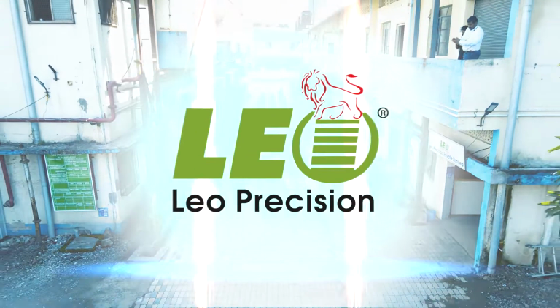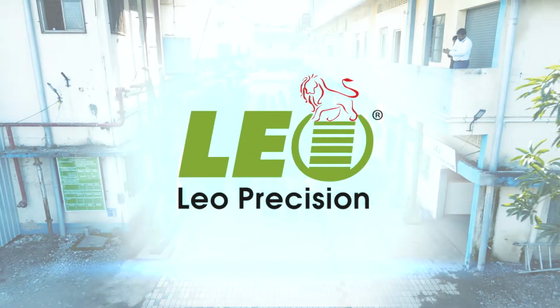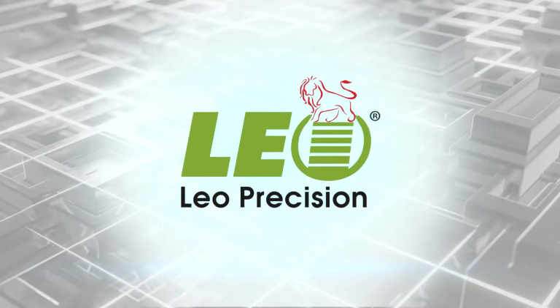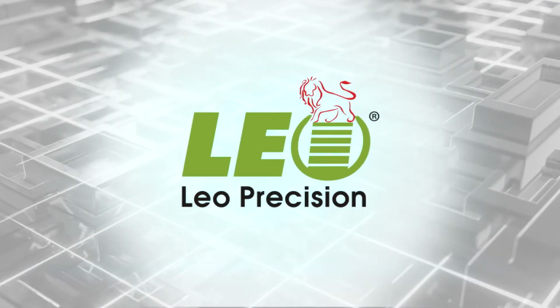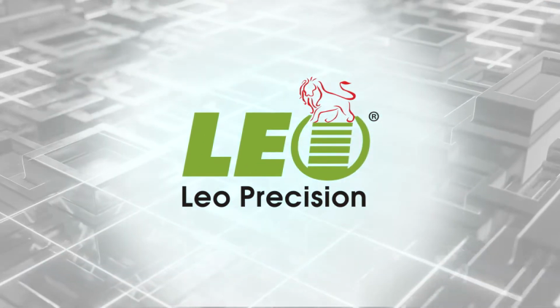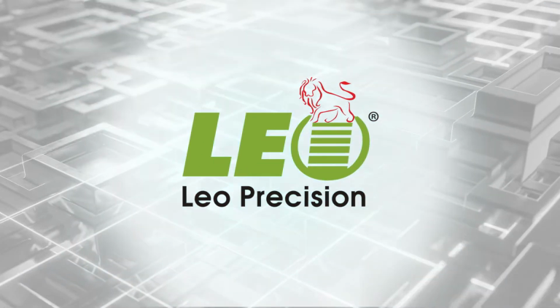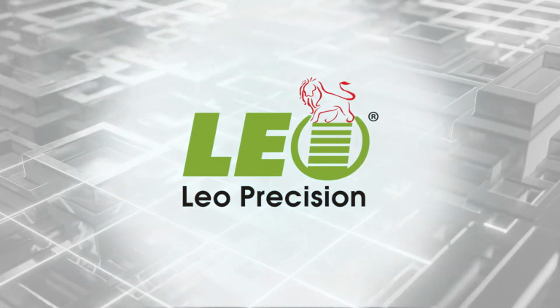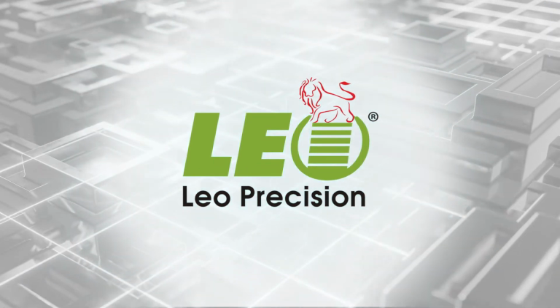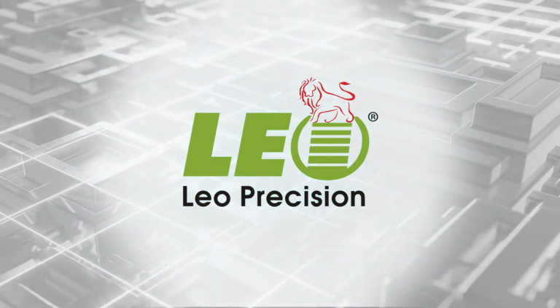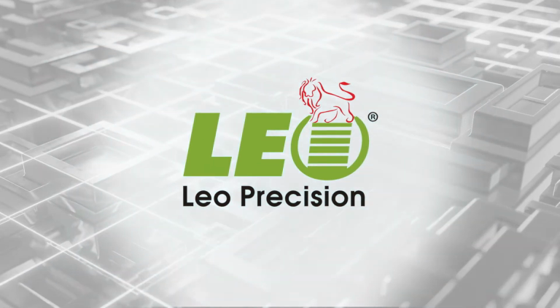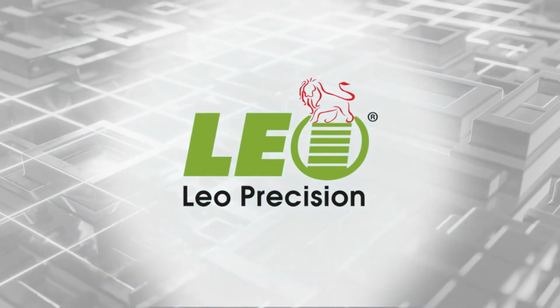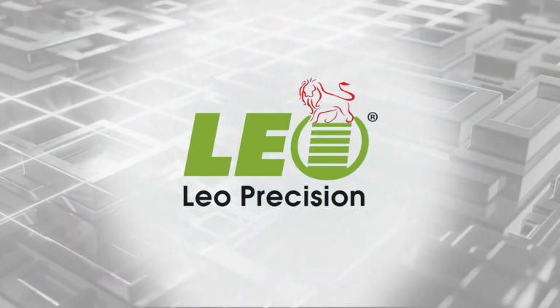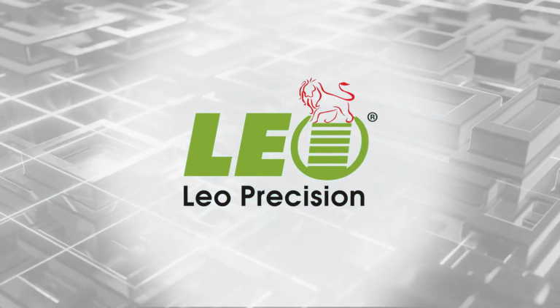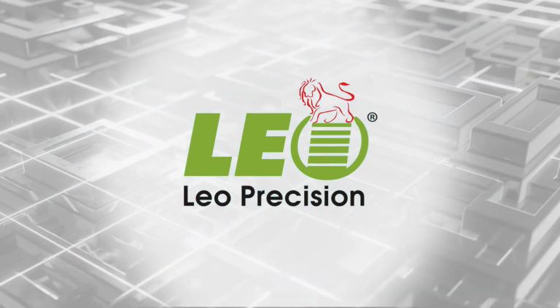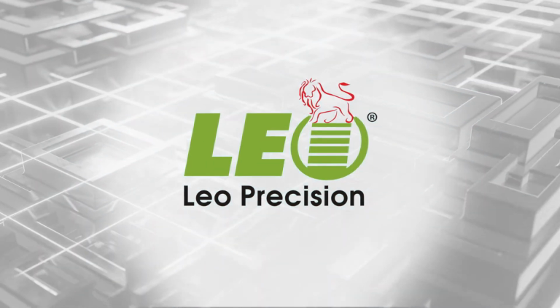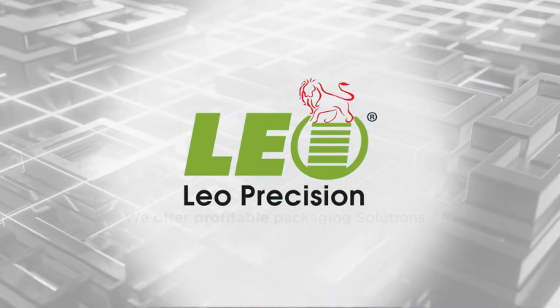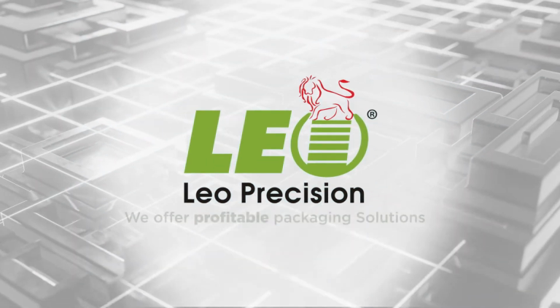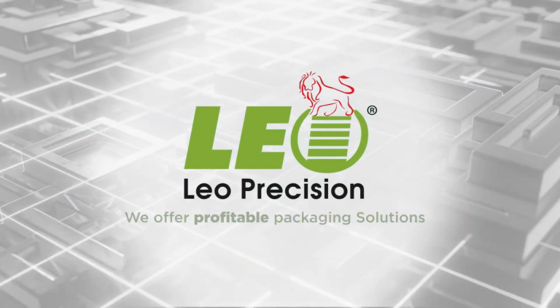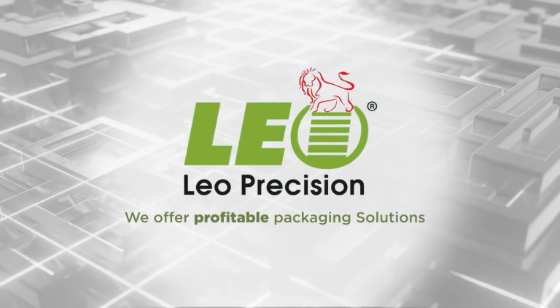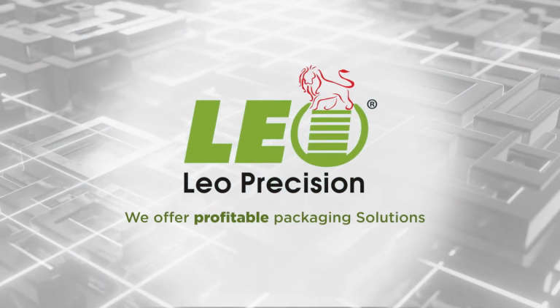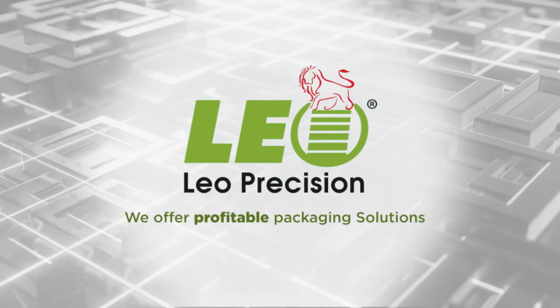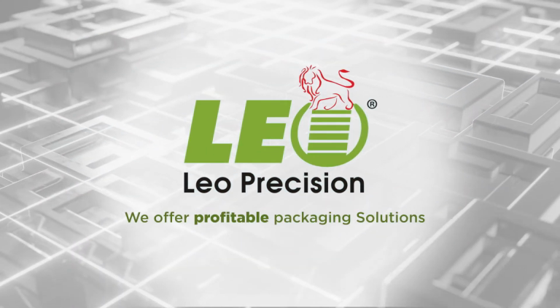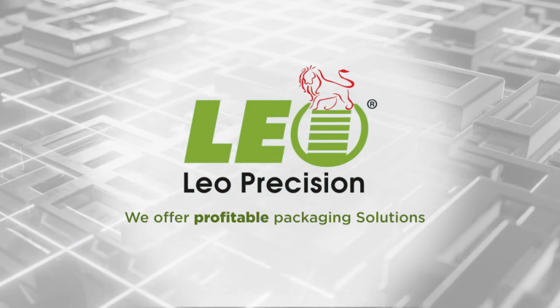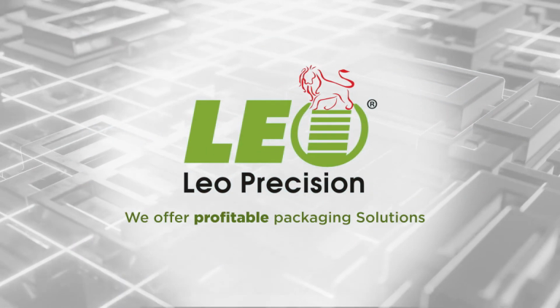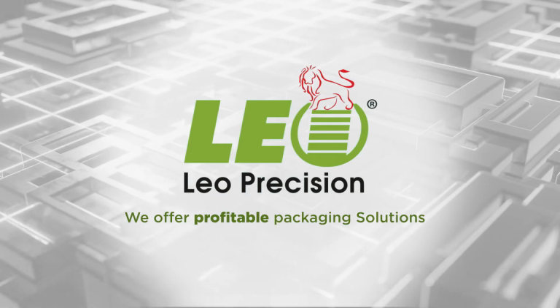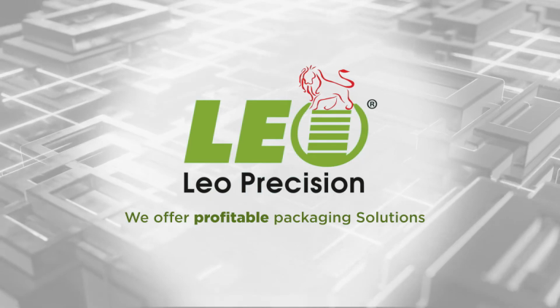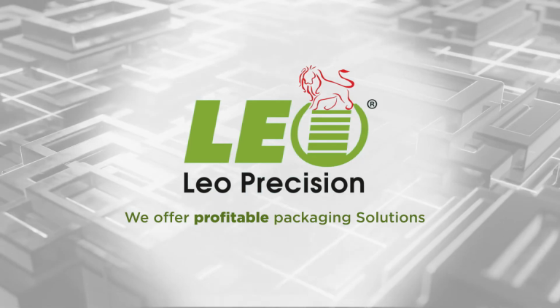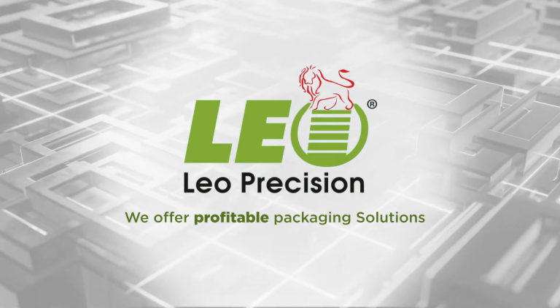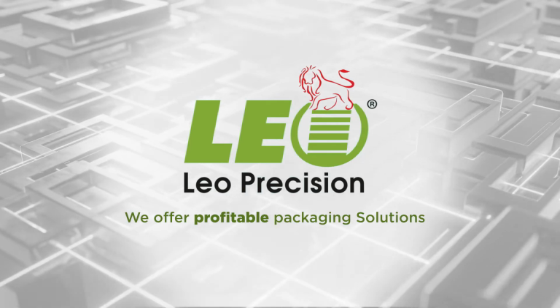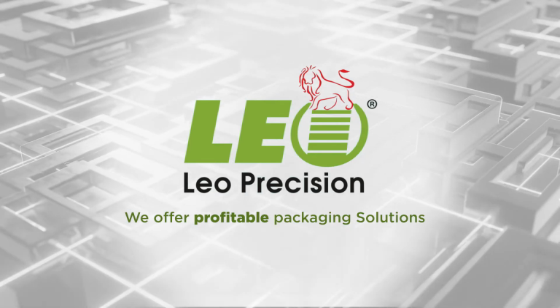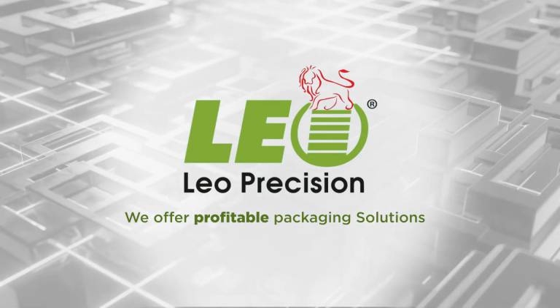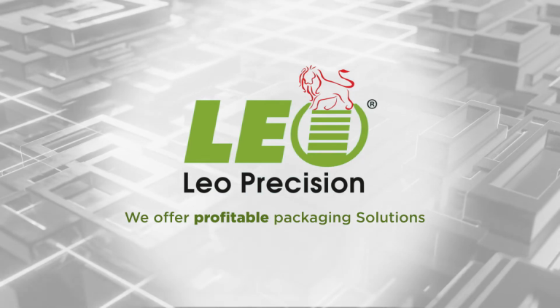Leo Precision Moulds. We offer profitable packaging solutions.